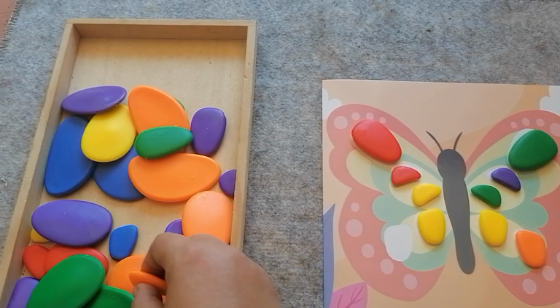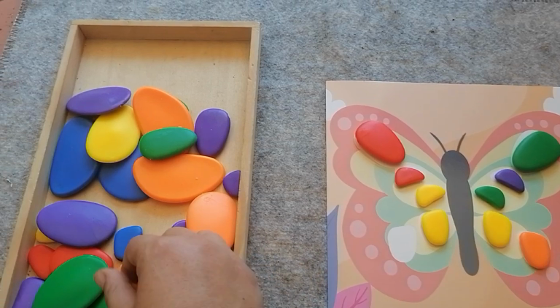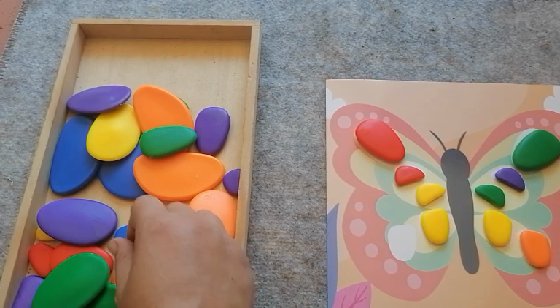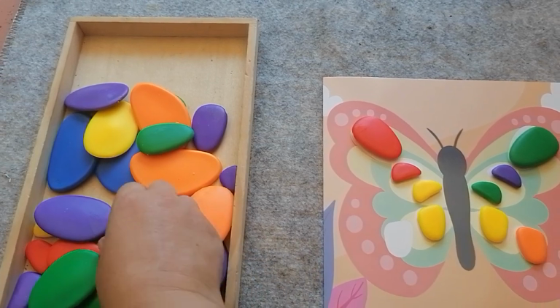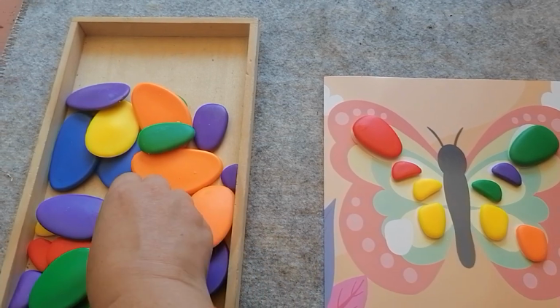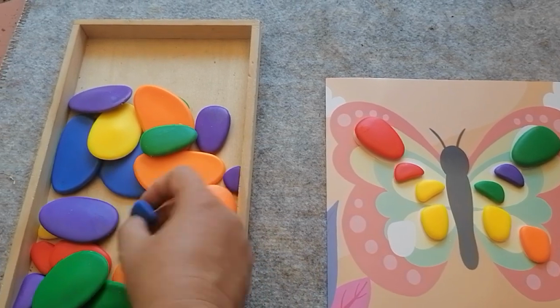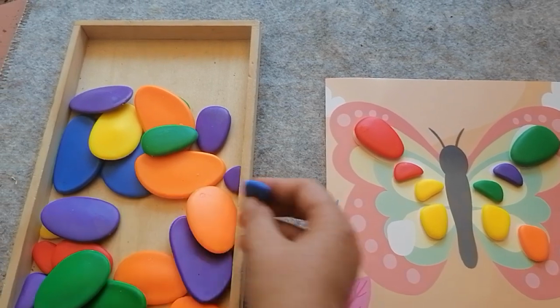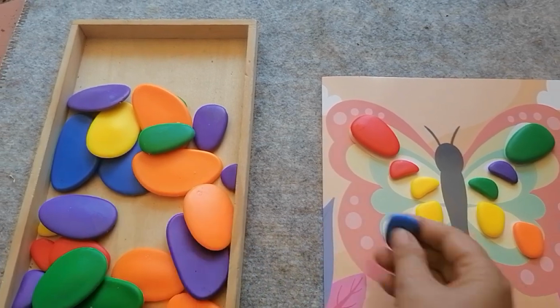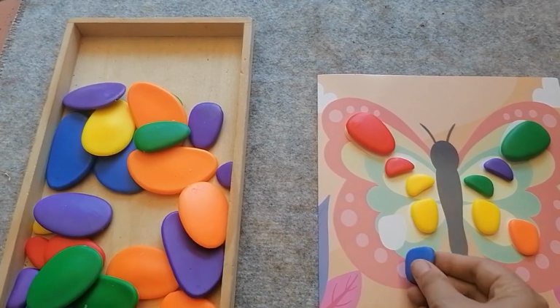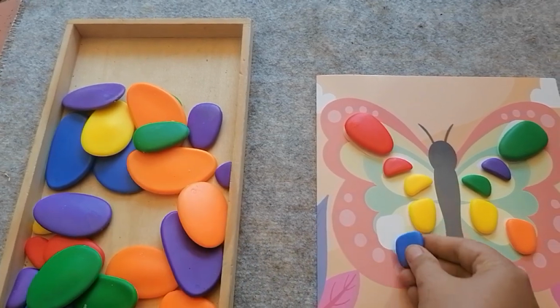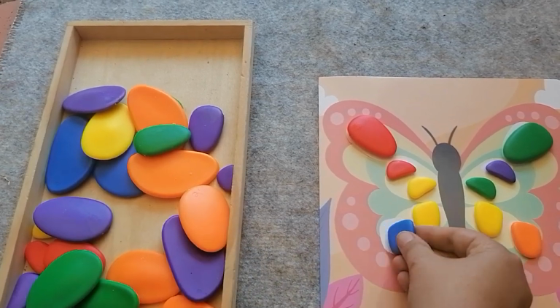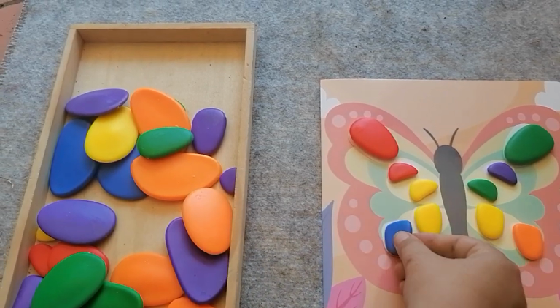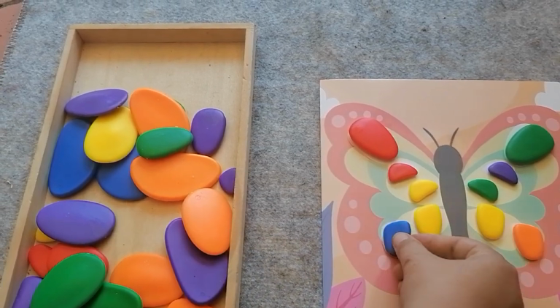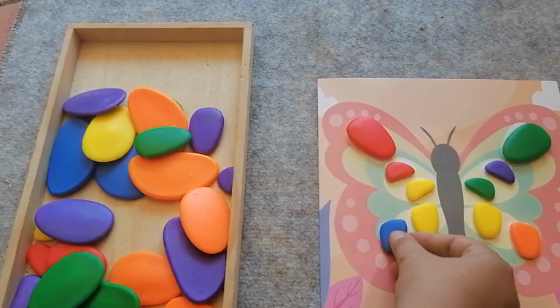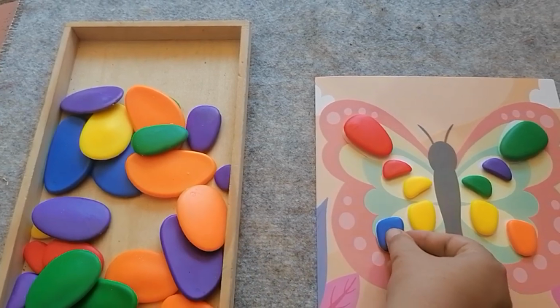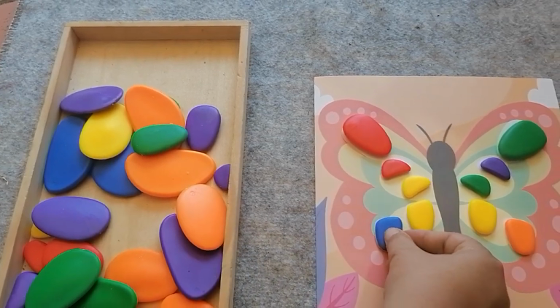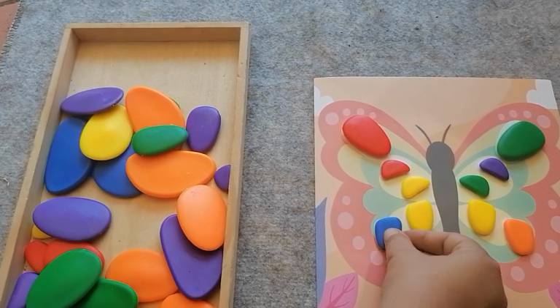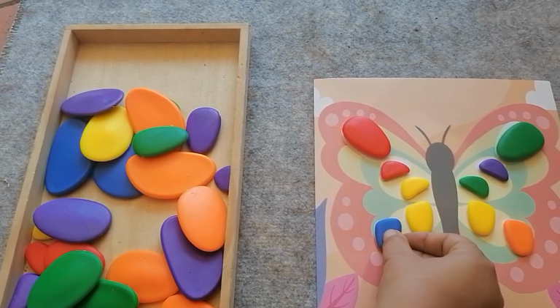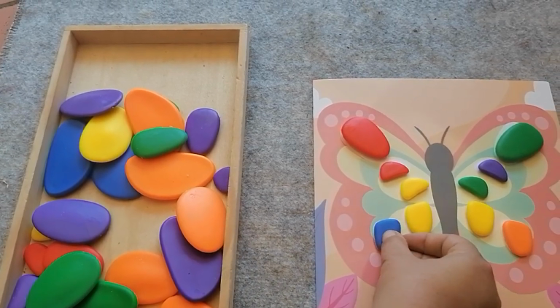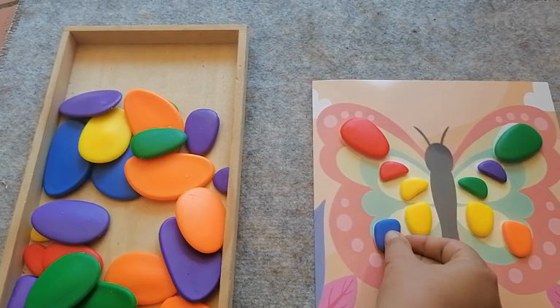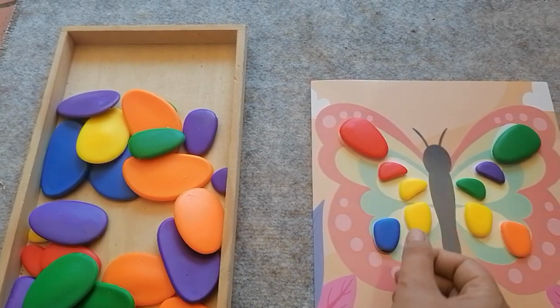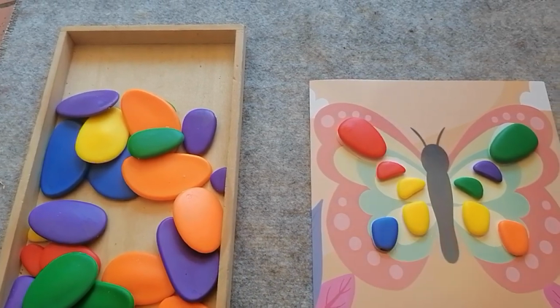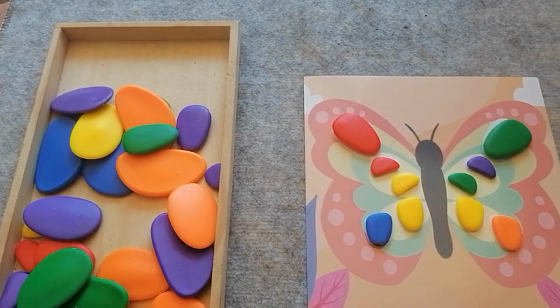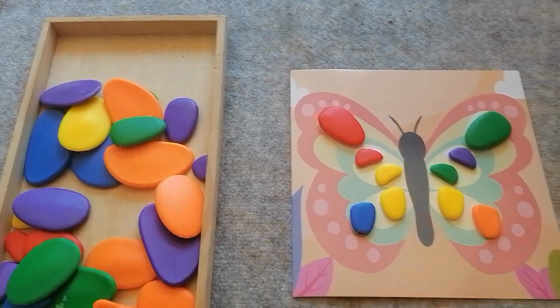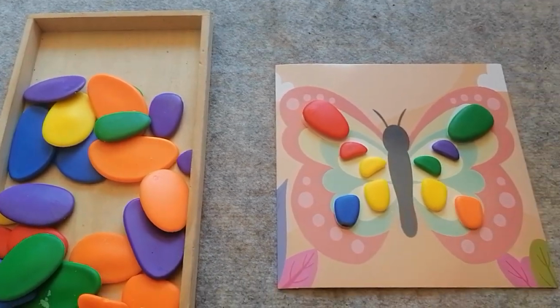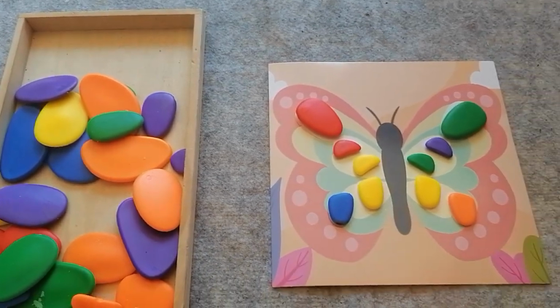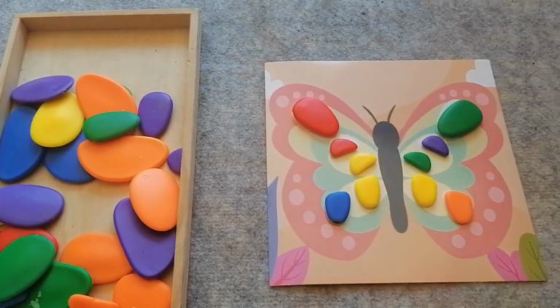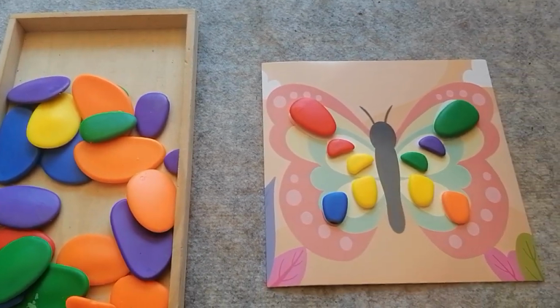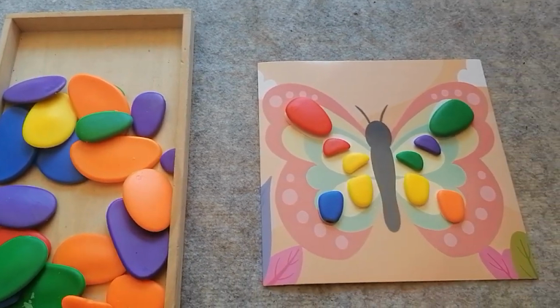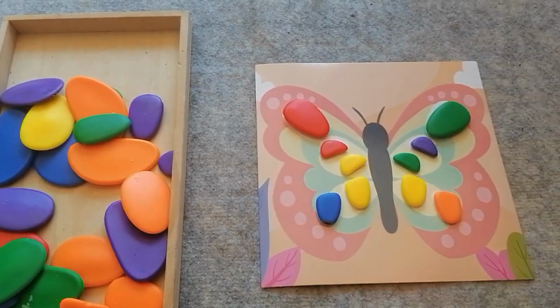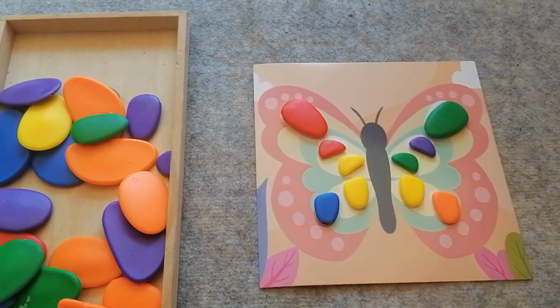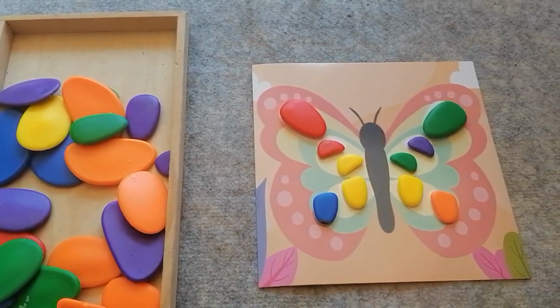That one's too big. And there's my butterfly.